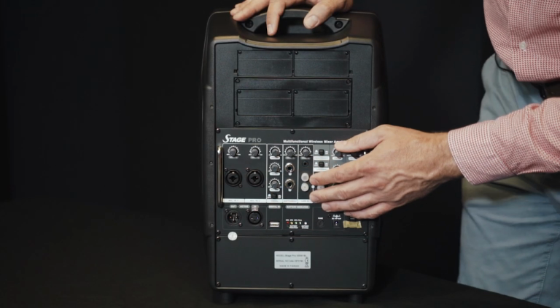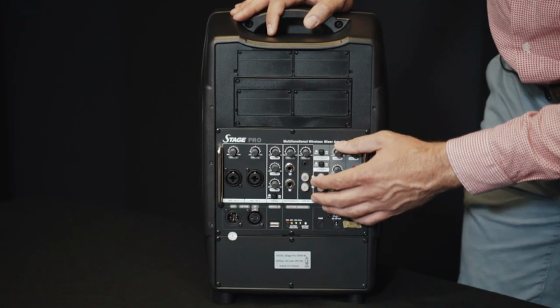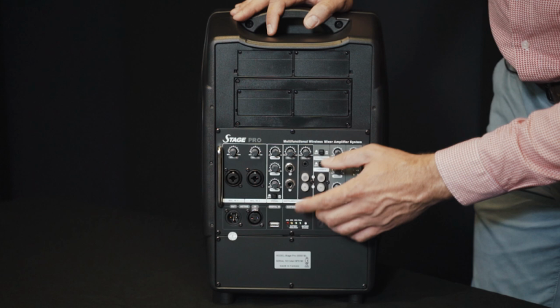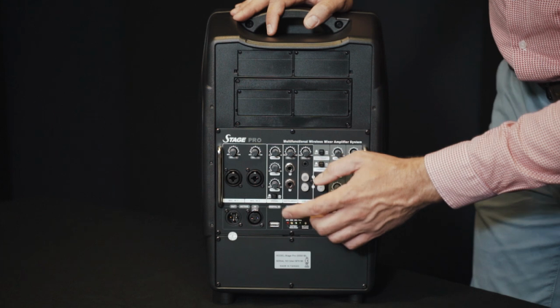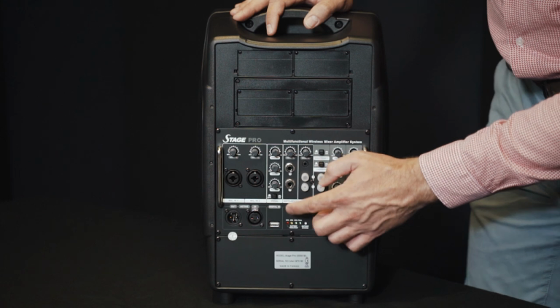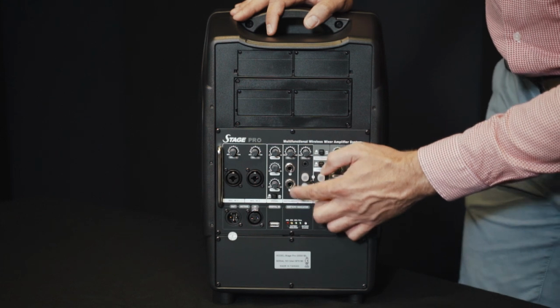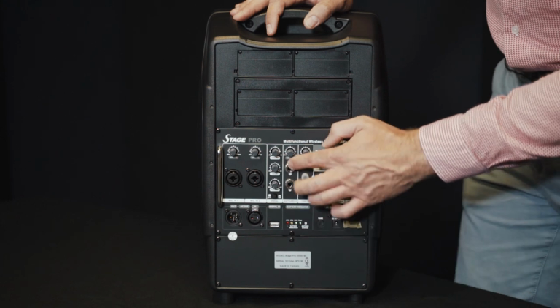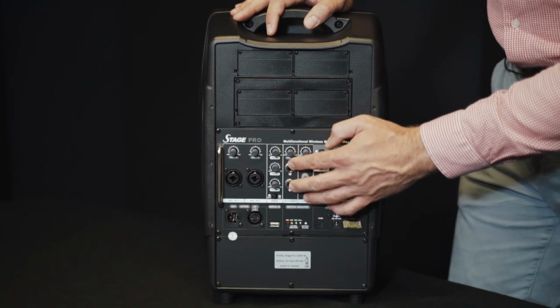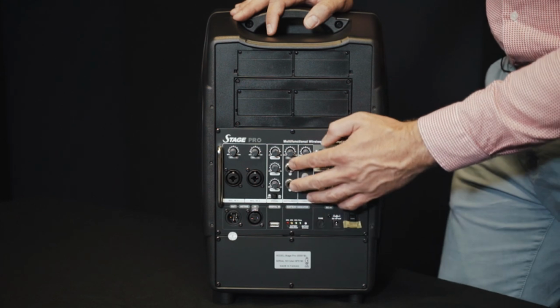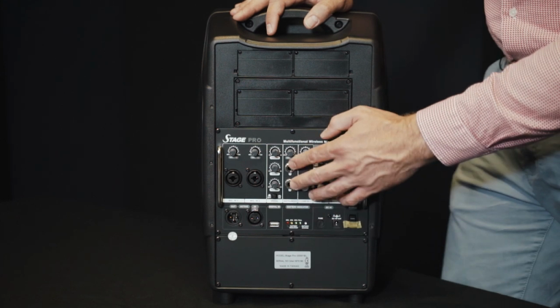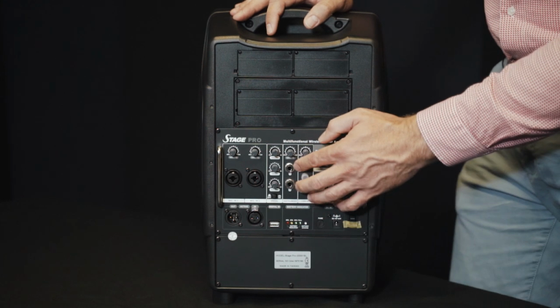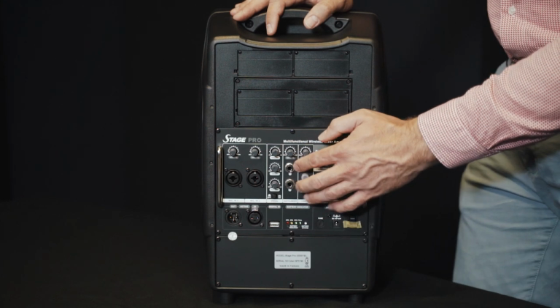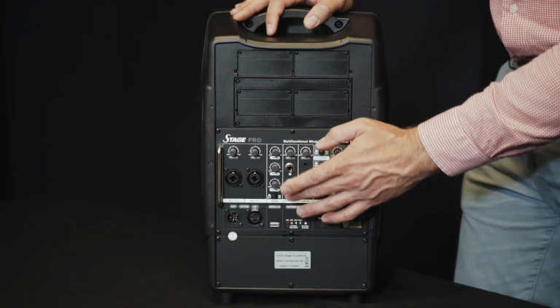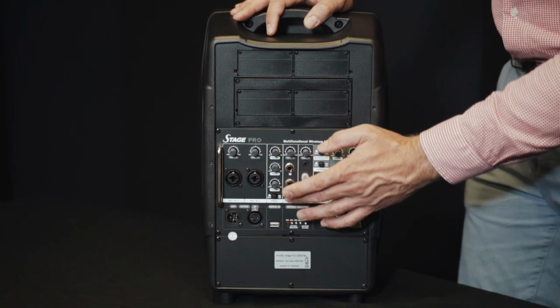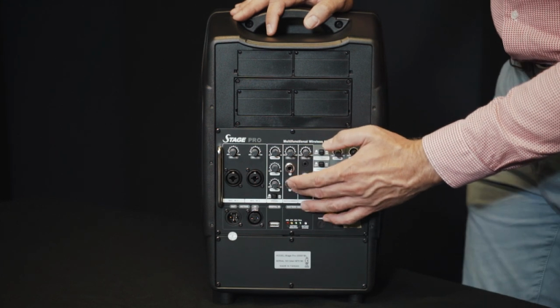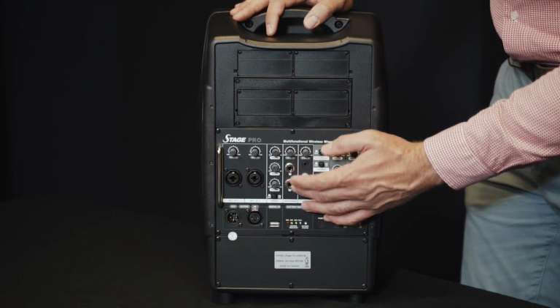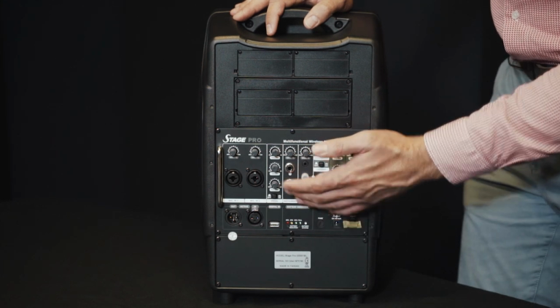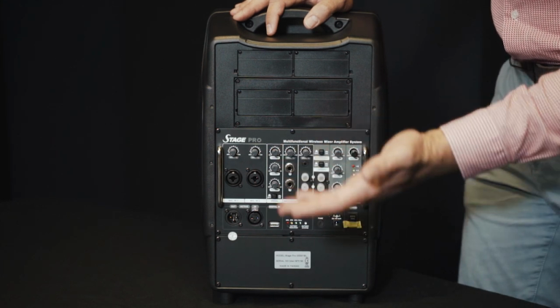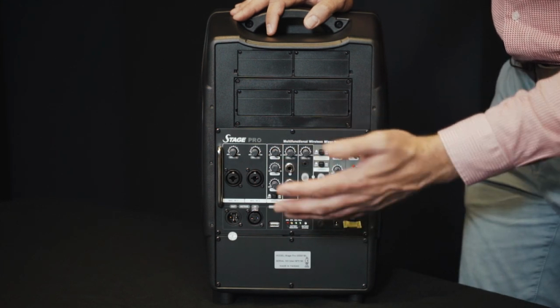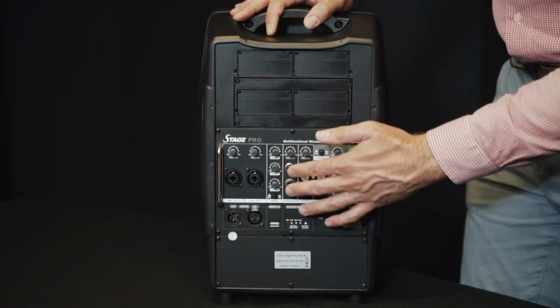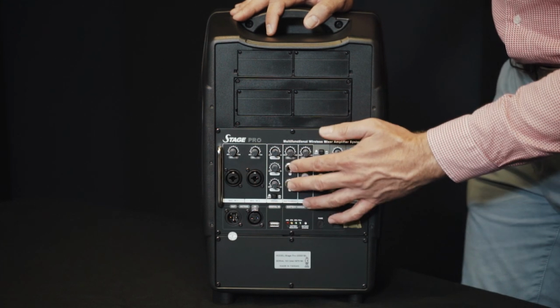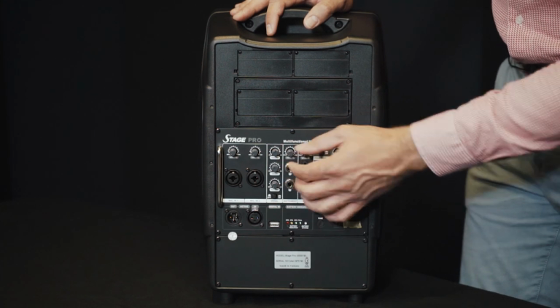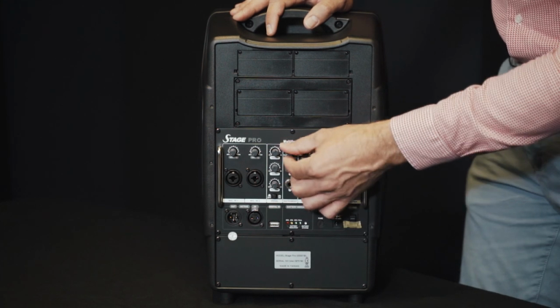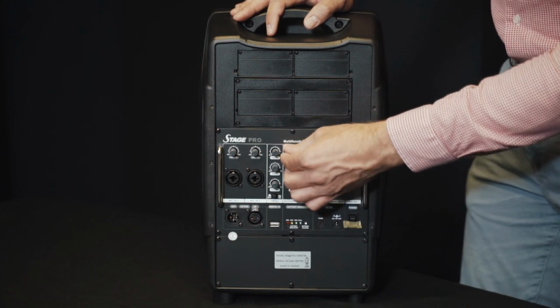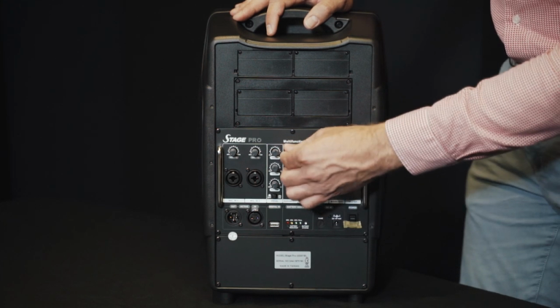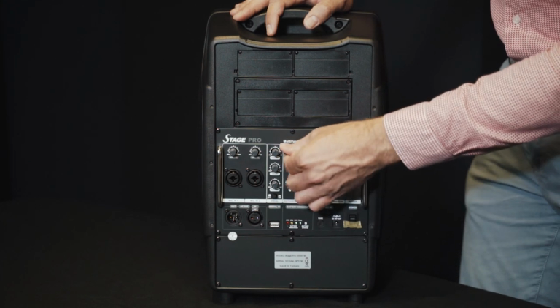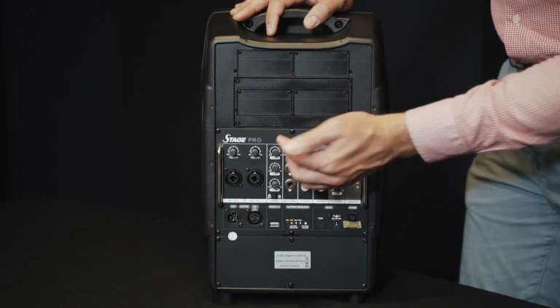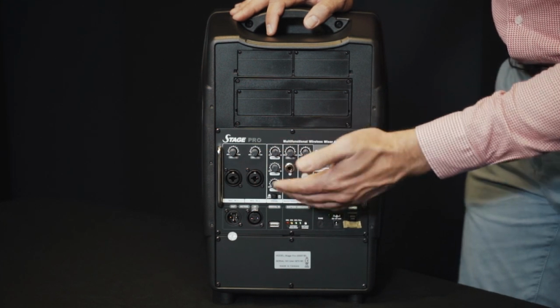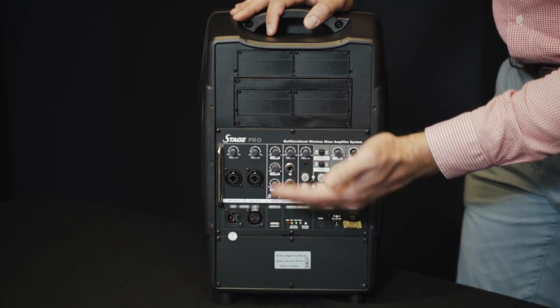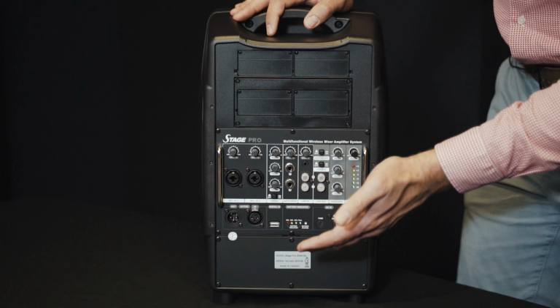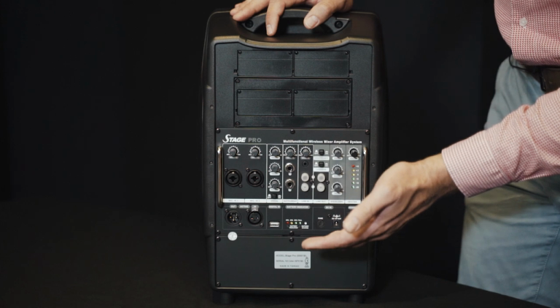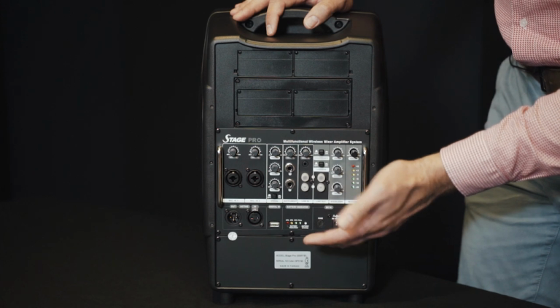You've also got a two-band EQ and a reverb on-and-off switch with its own separate volume dial for the reverb. At instrument level, you can plug in two instruments, like guitar or keyboard, with a separate volume dial for that.